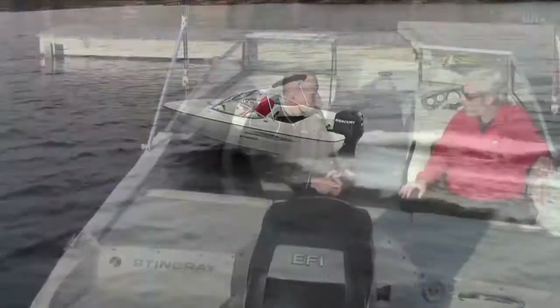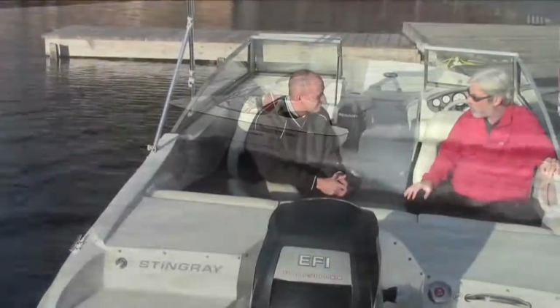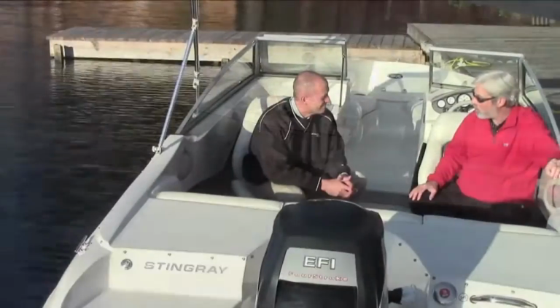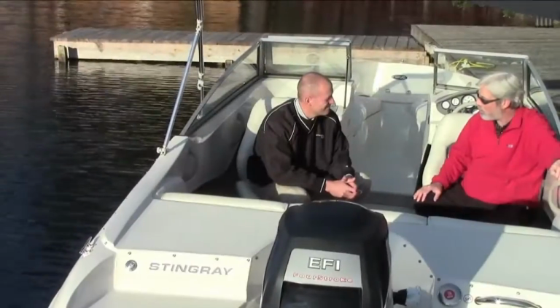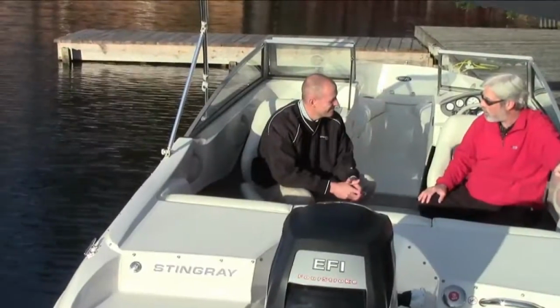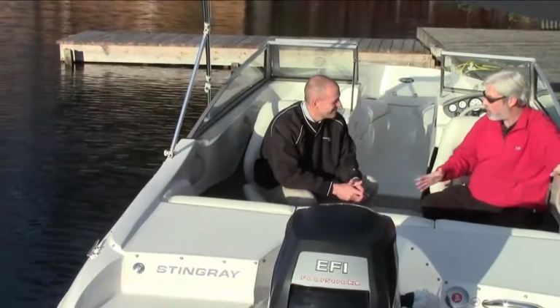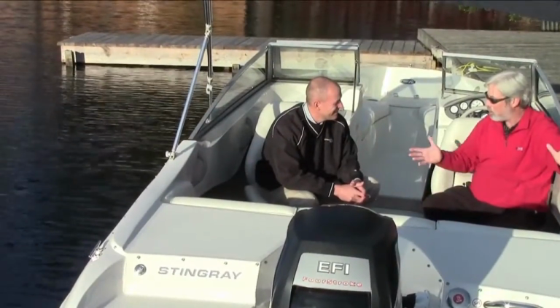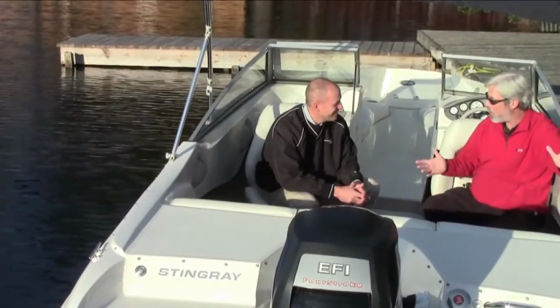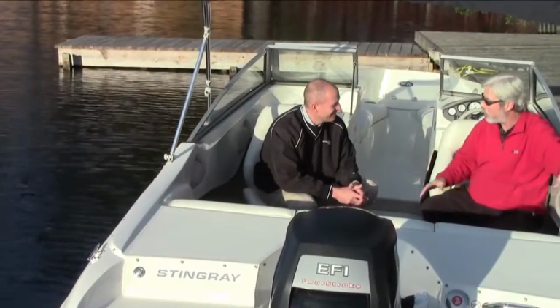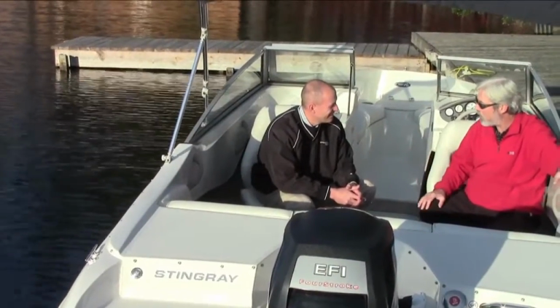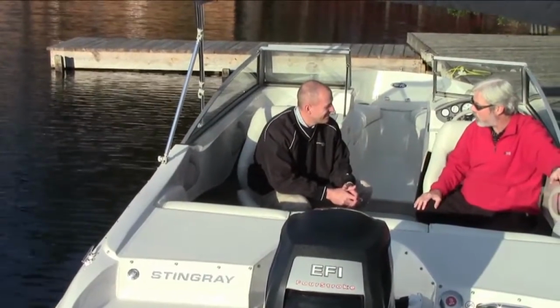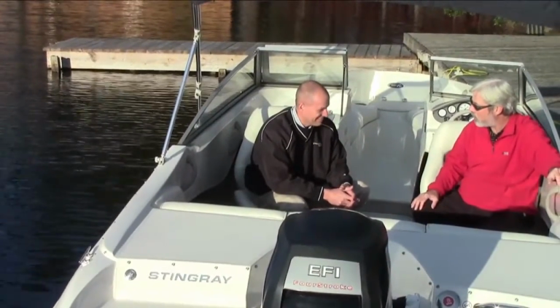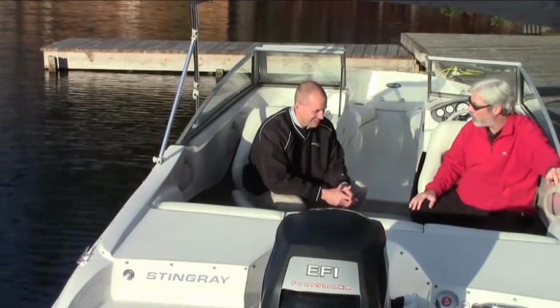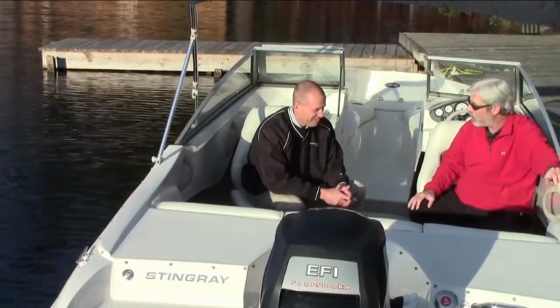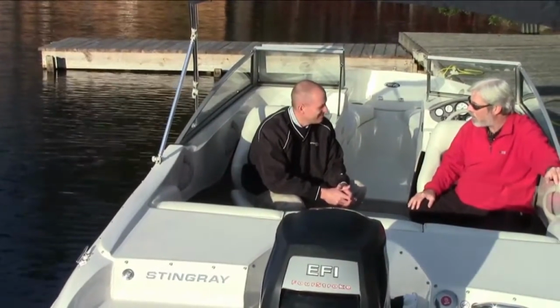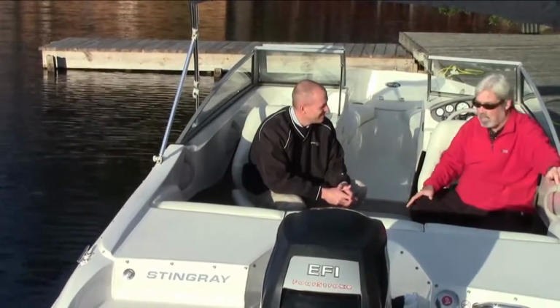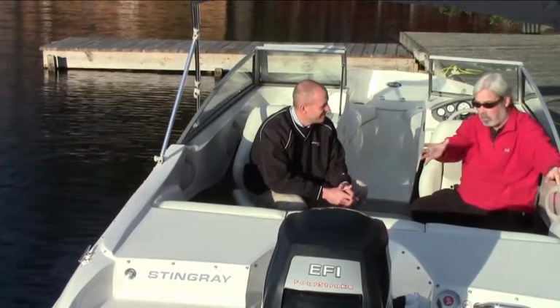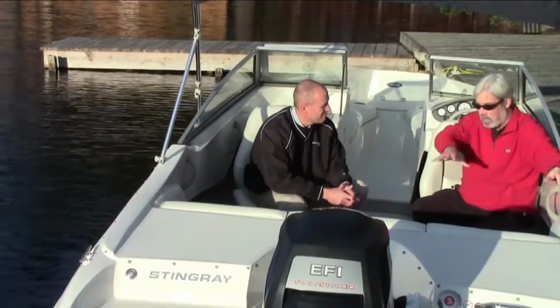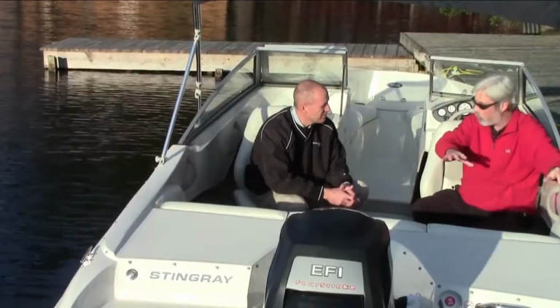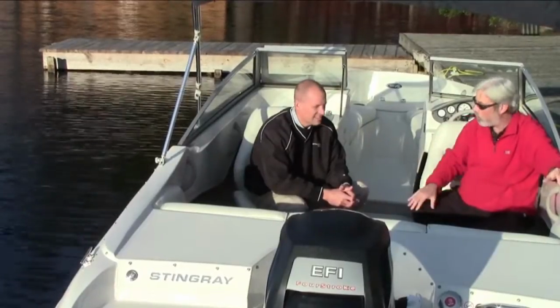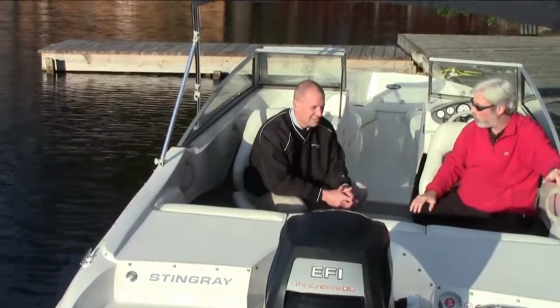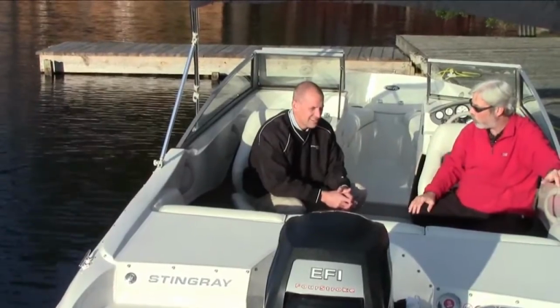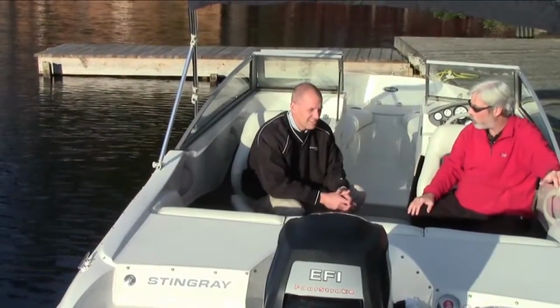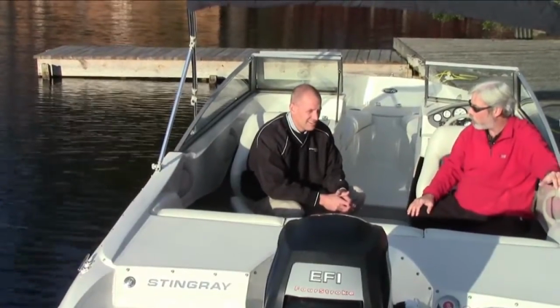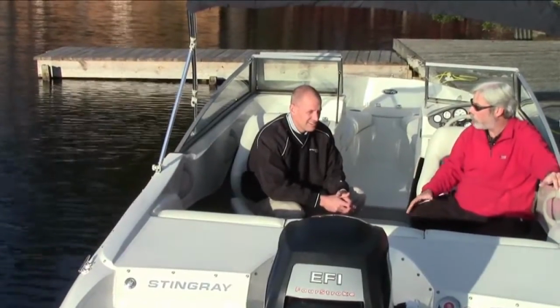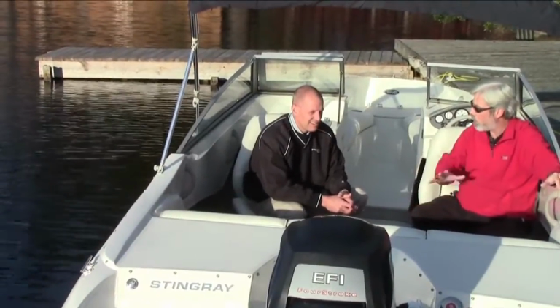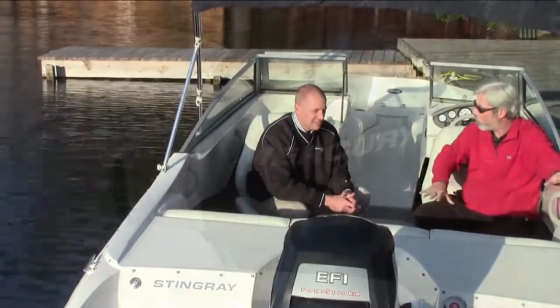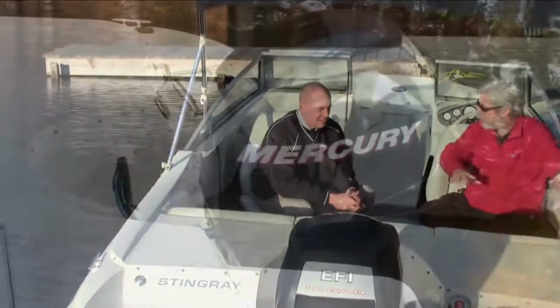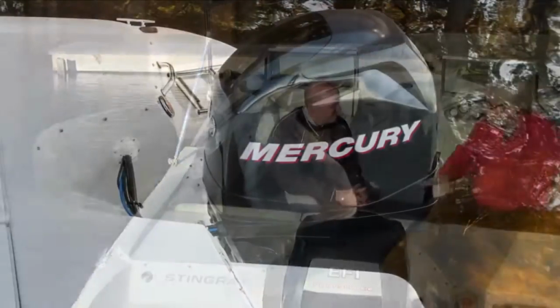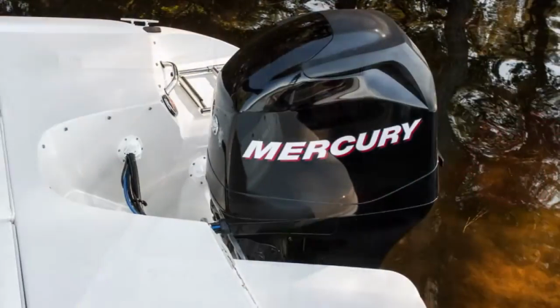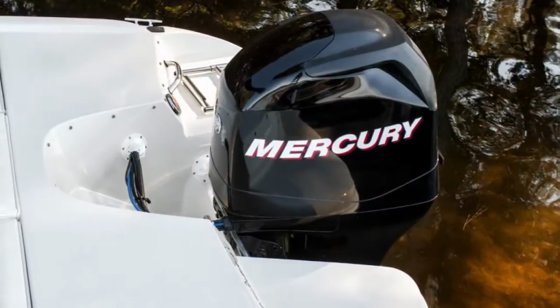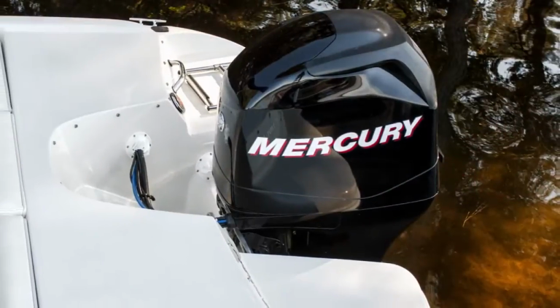That's just unbelievable — who can't afford that, right? I noticed Stingray is now offering outboards. Why are you guys doing that?